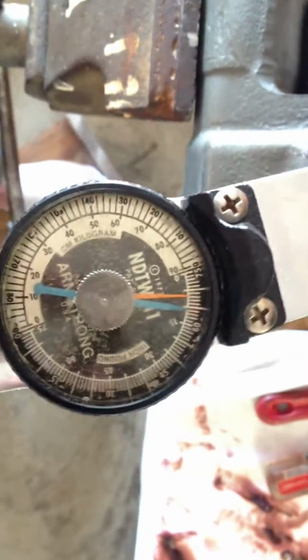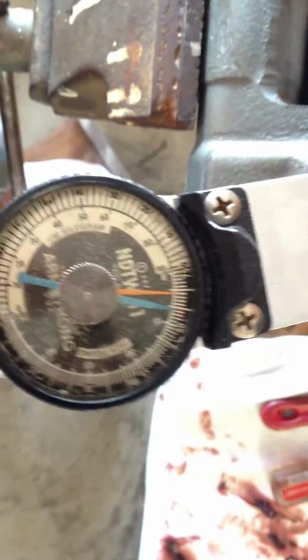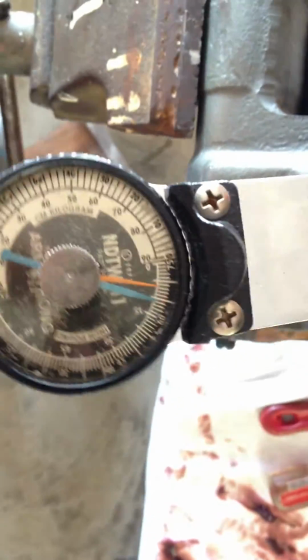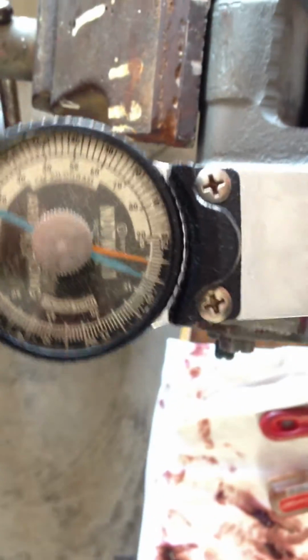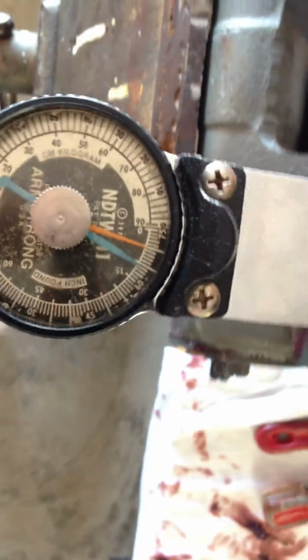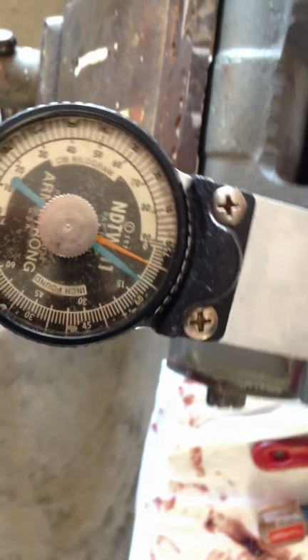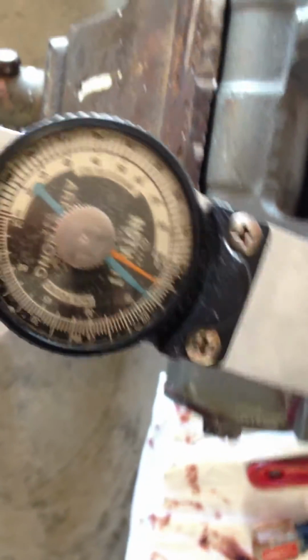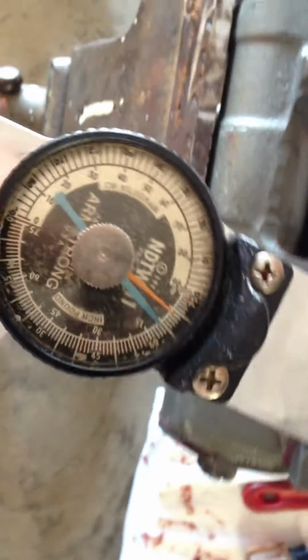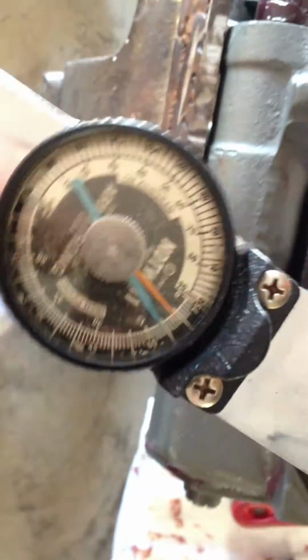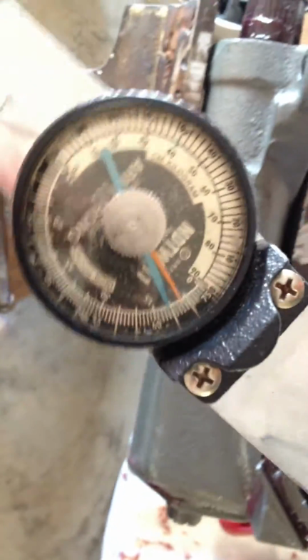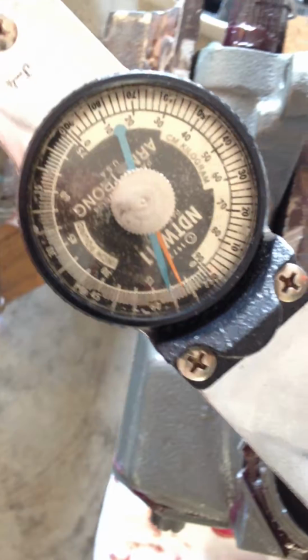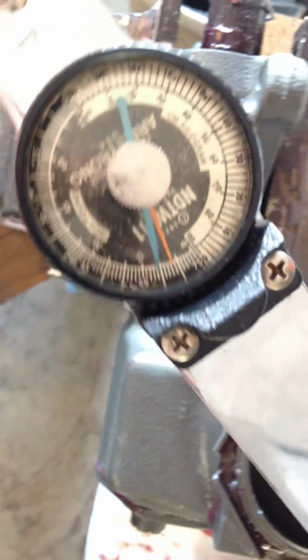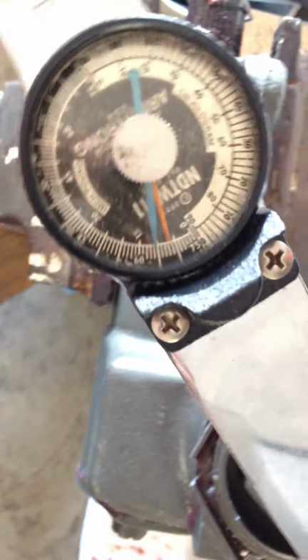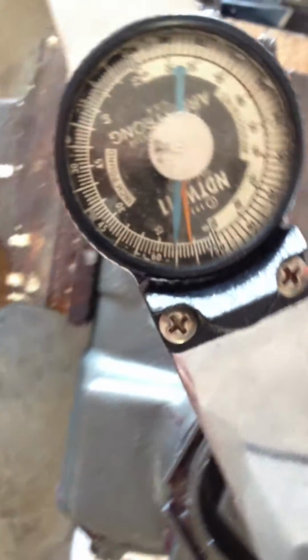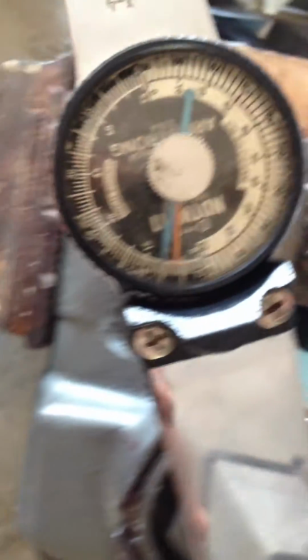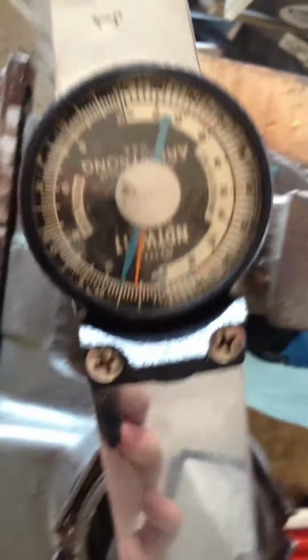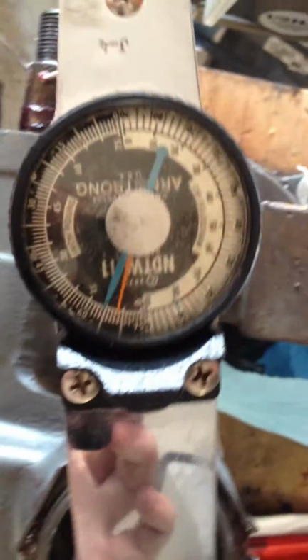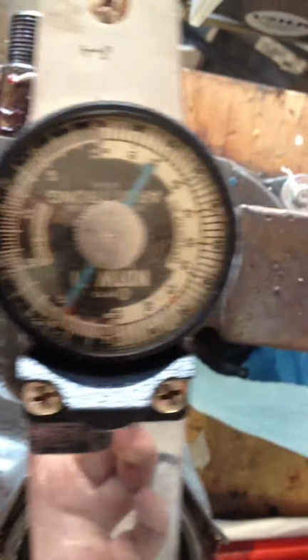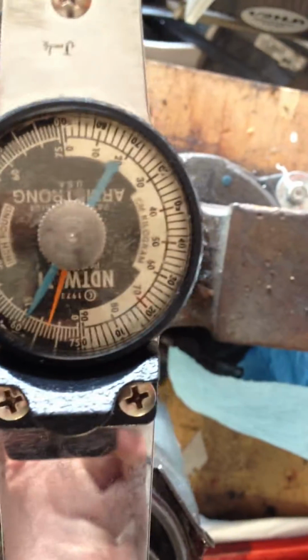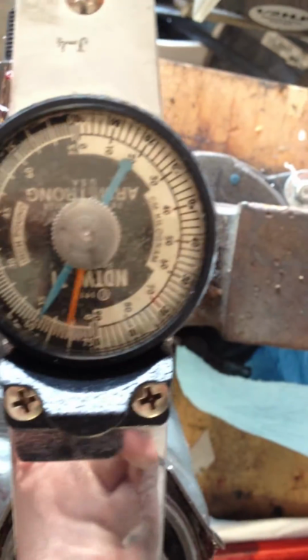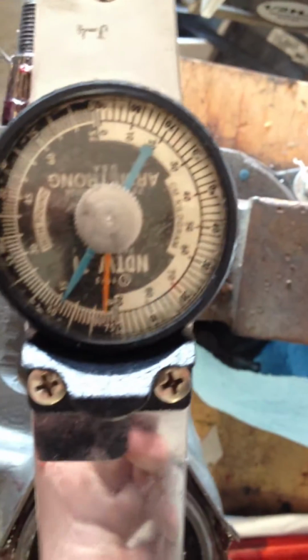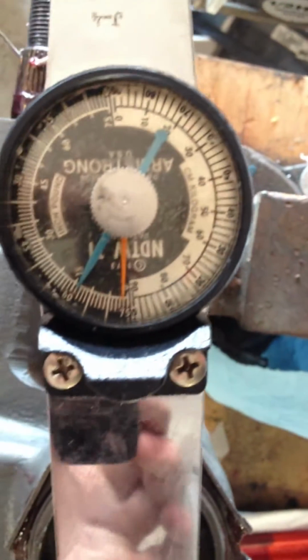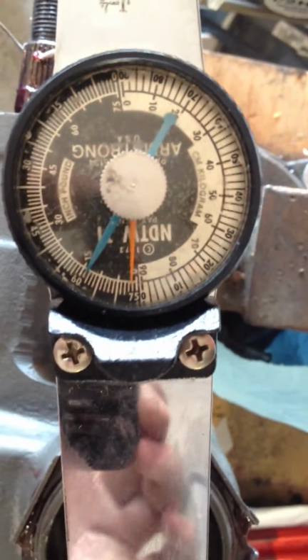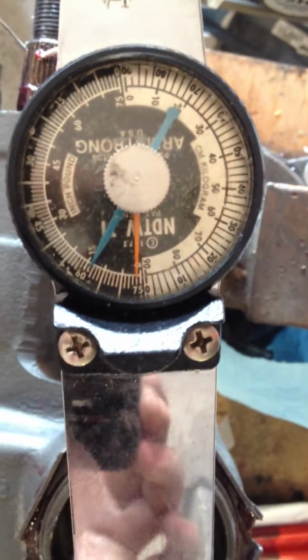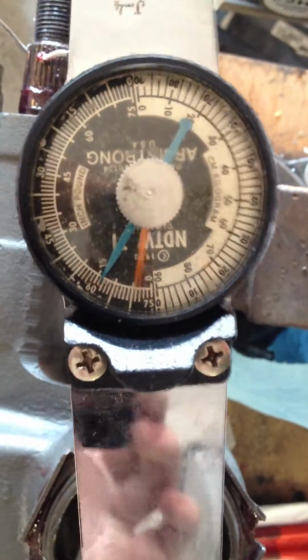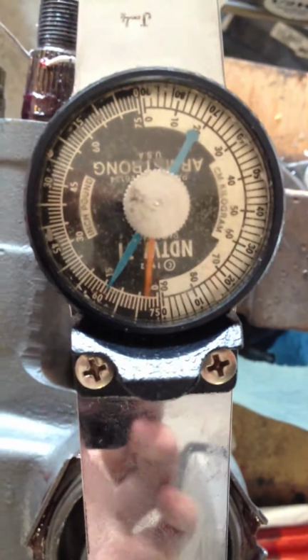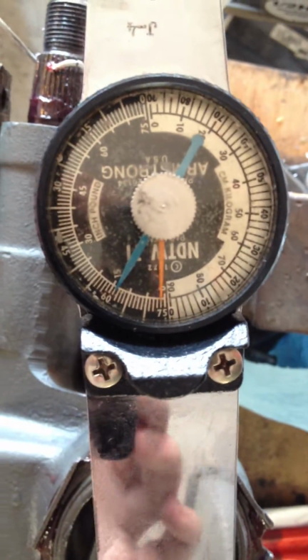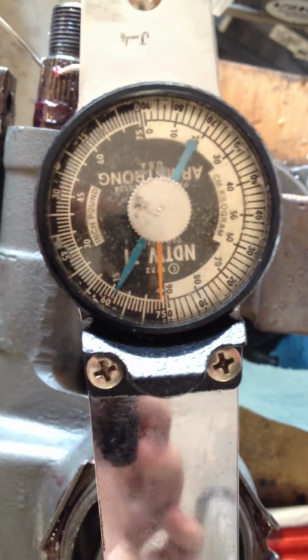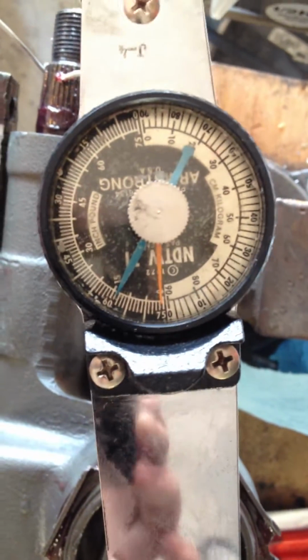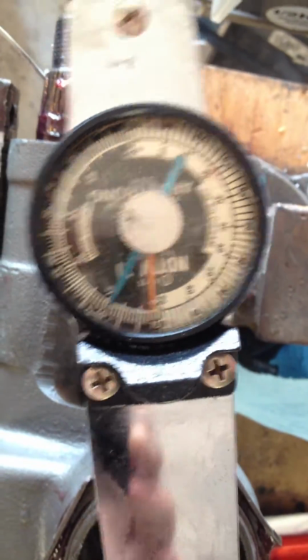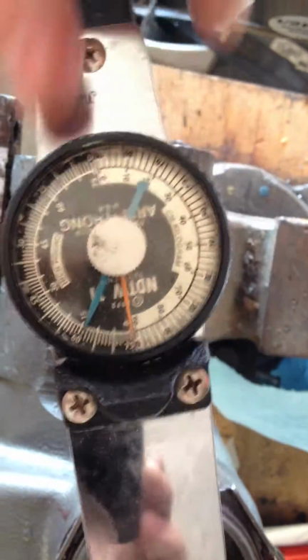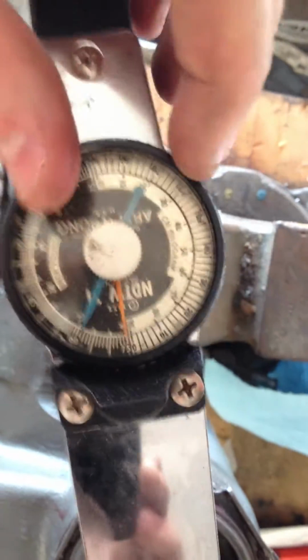So it kind of stiffens up there at the end, and that's the end of travel for the other side.